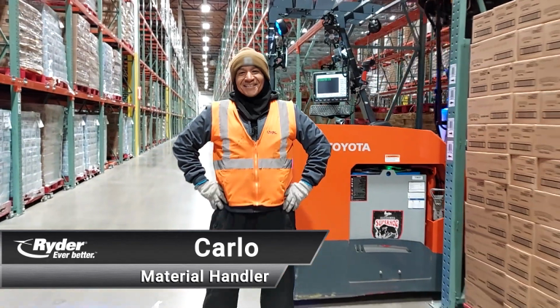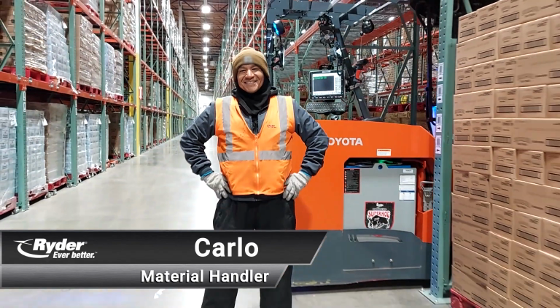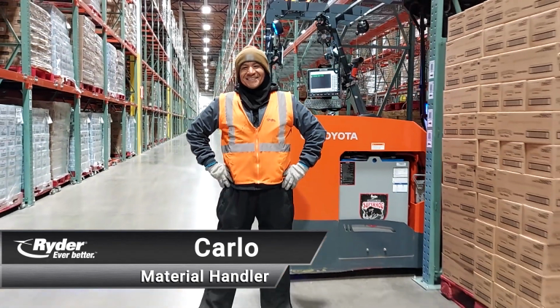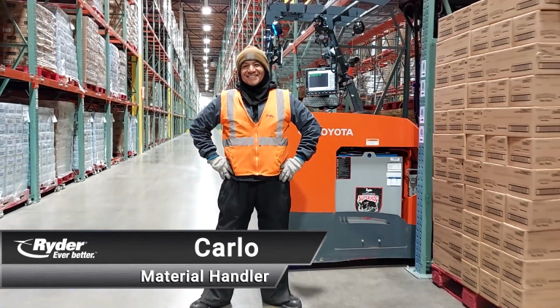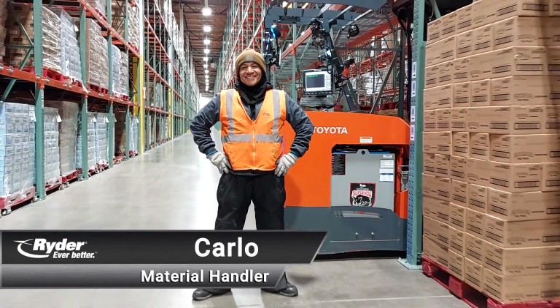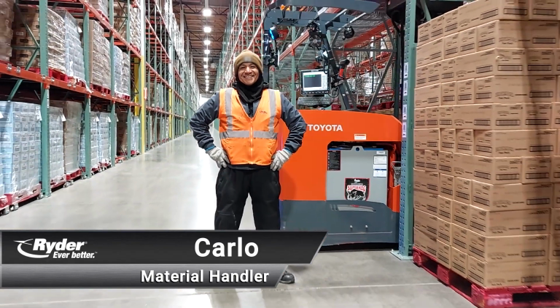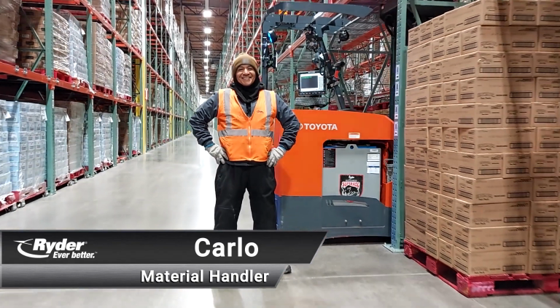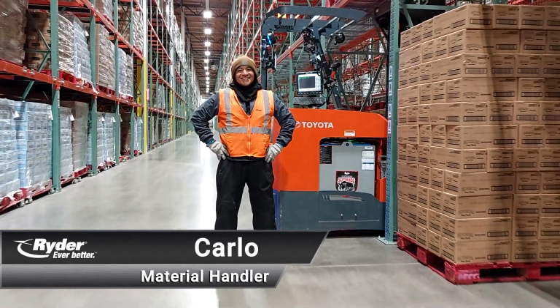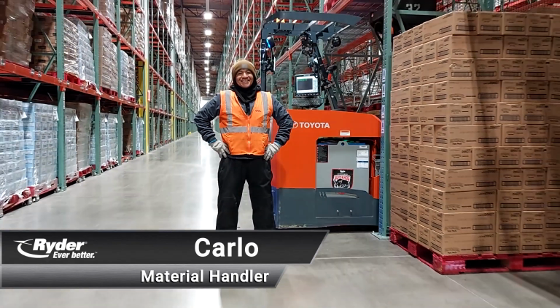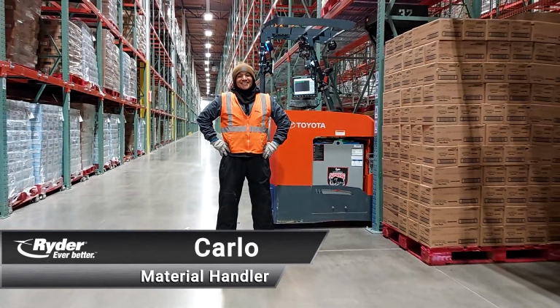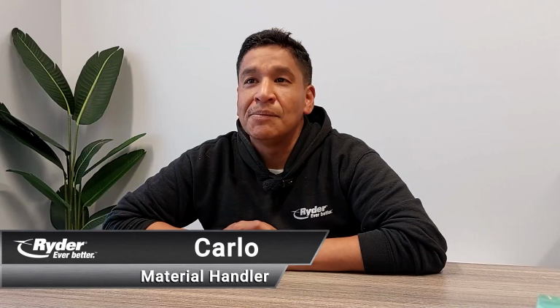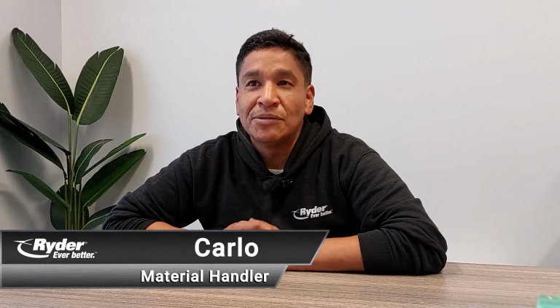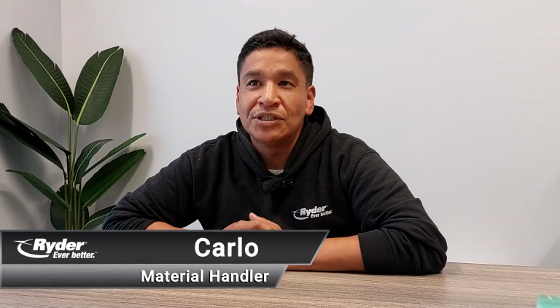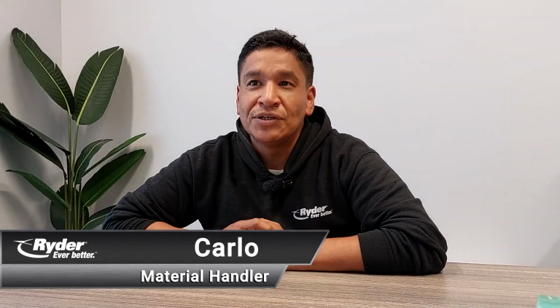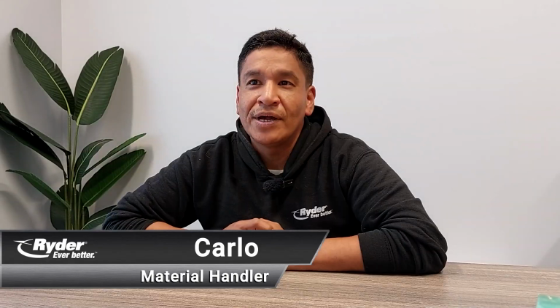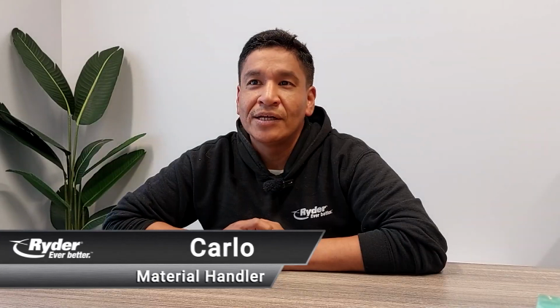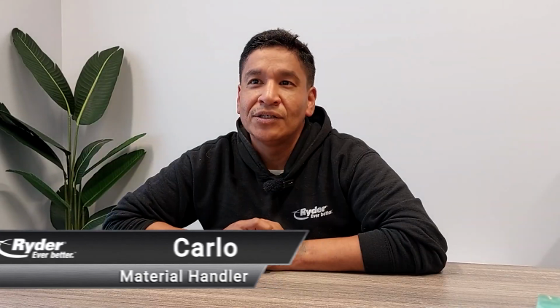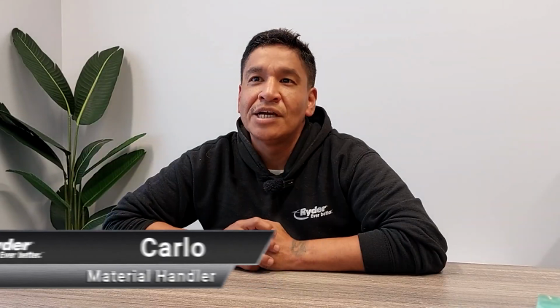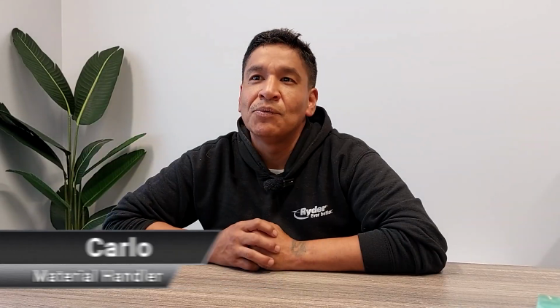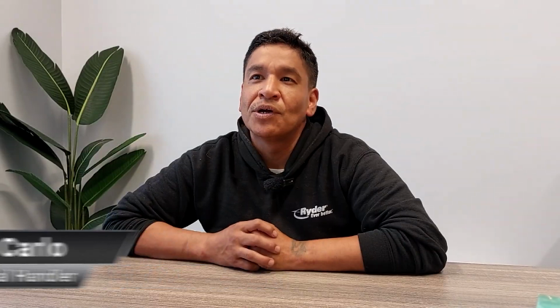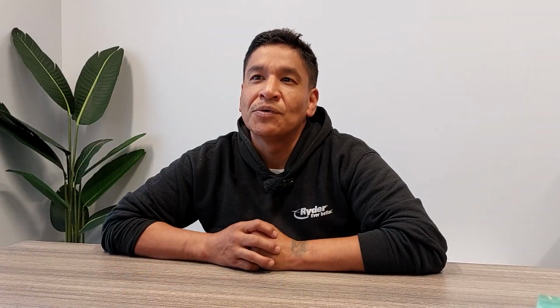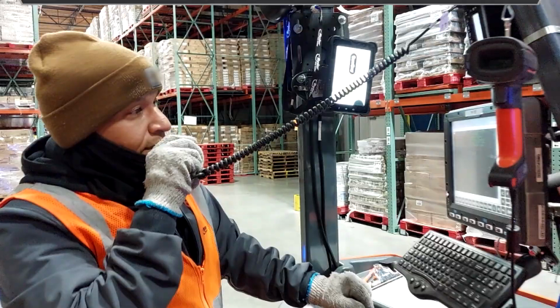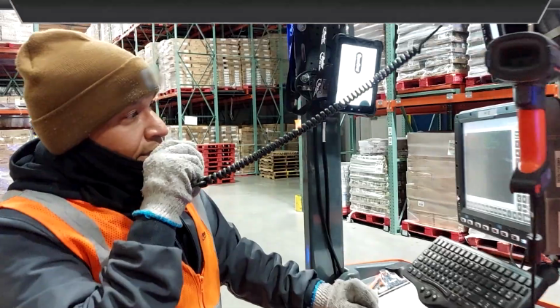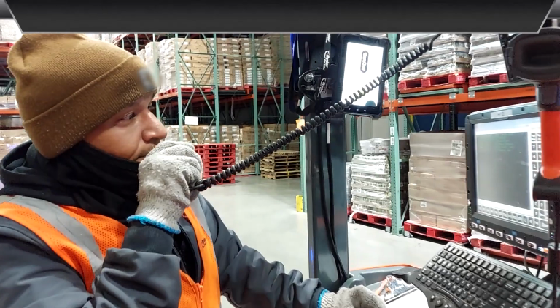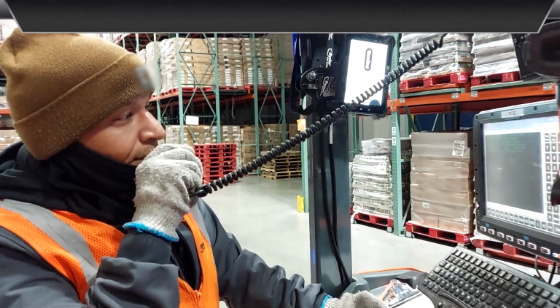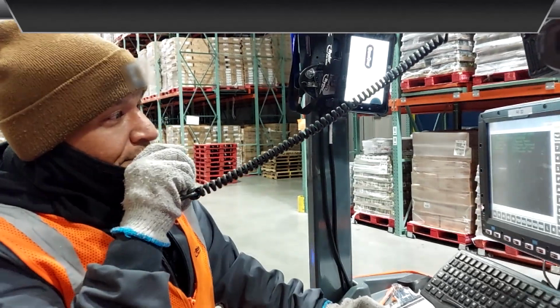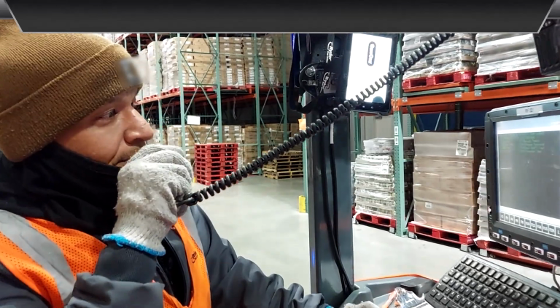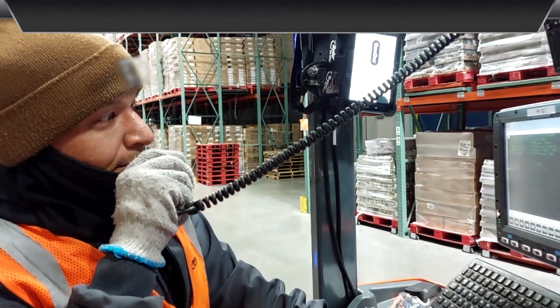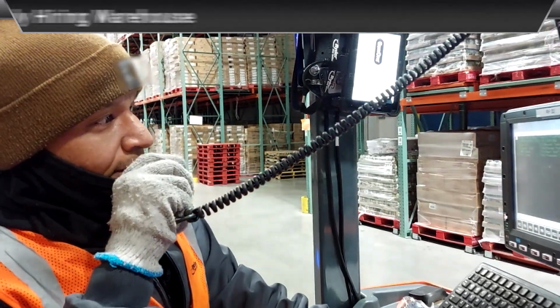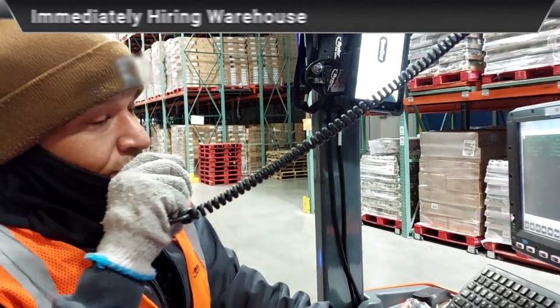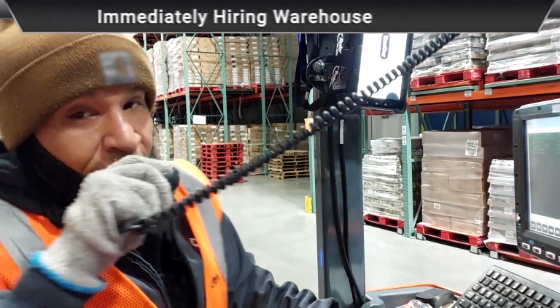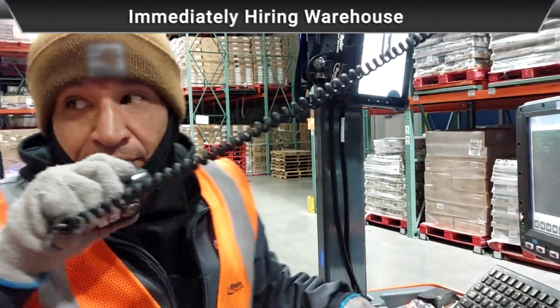My name is Carlo Manessis. I'm a material handler, and I've been working with Ryder for a year and three months now.